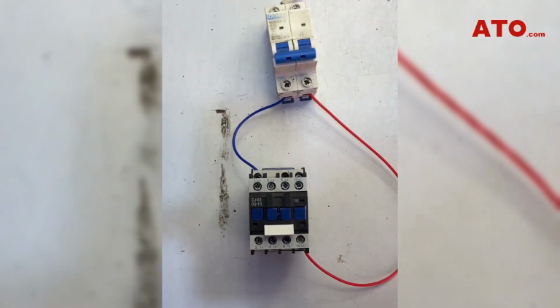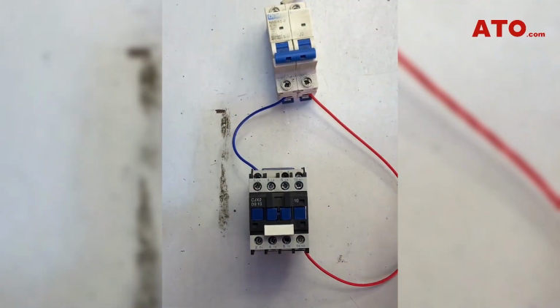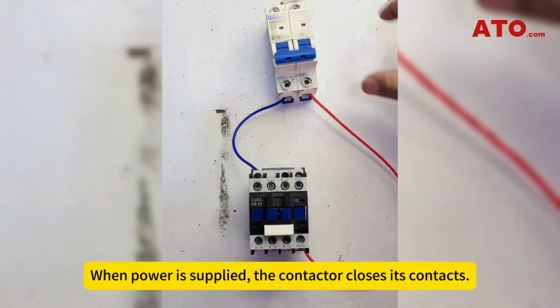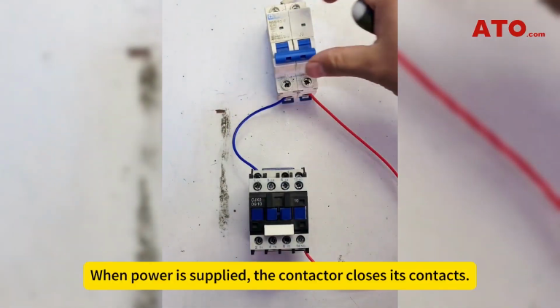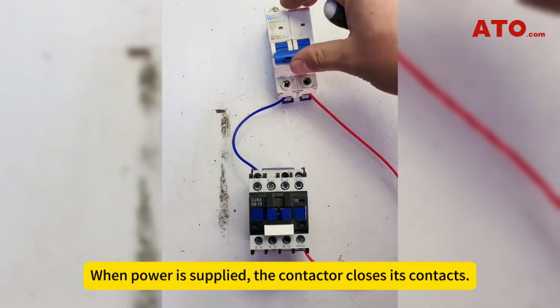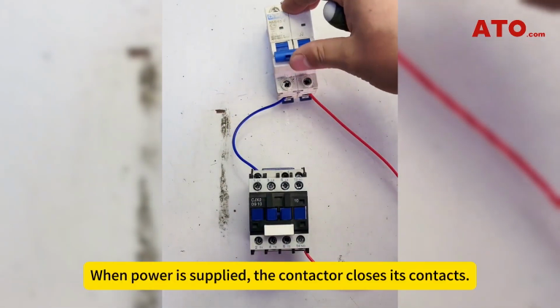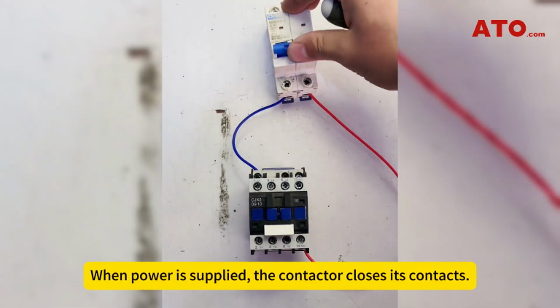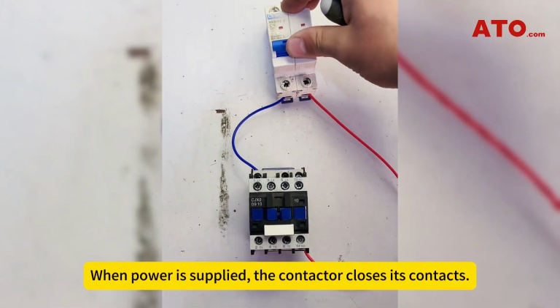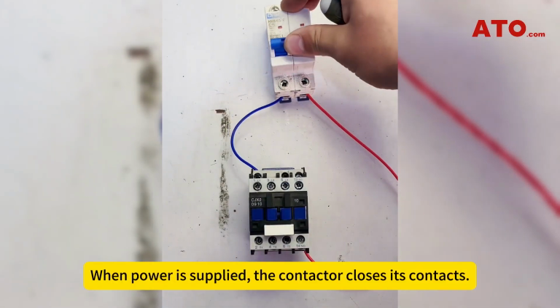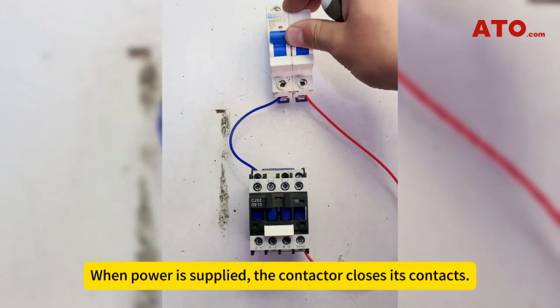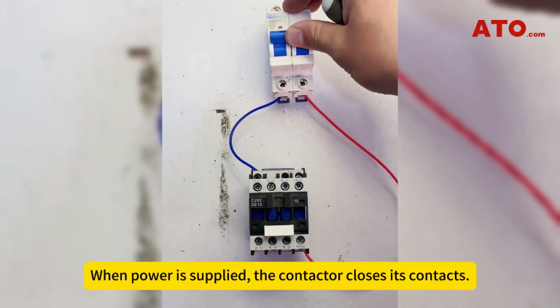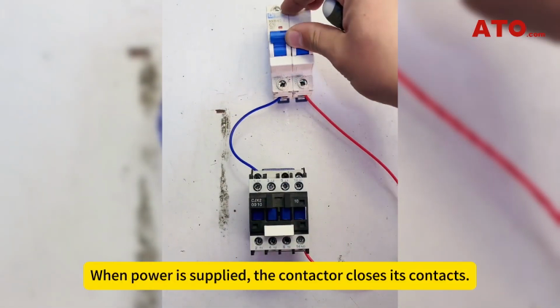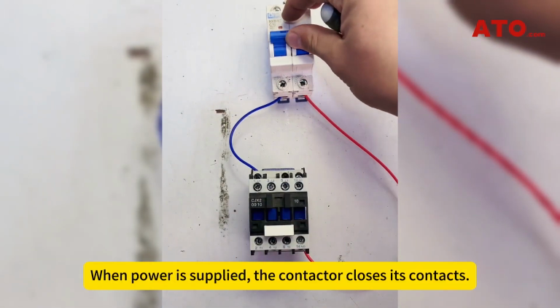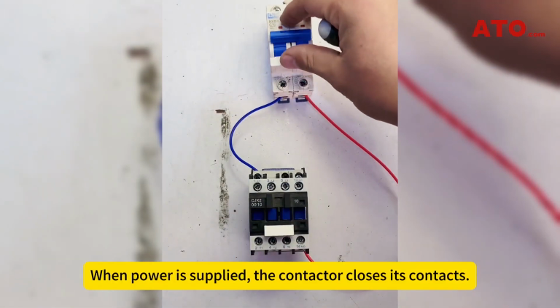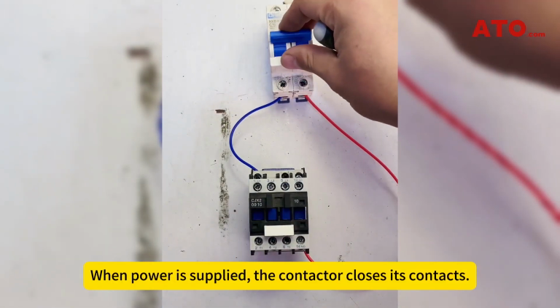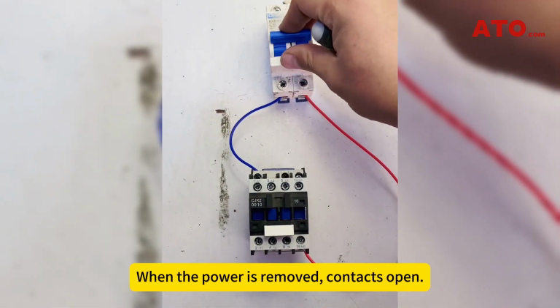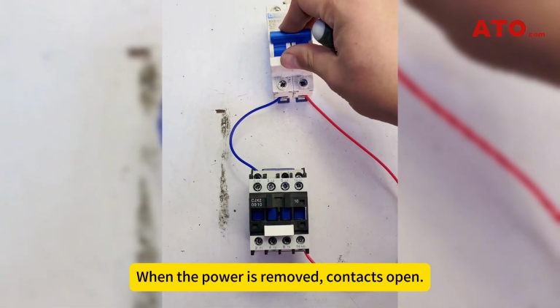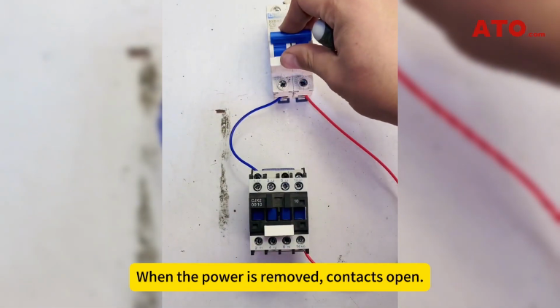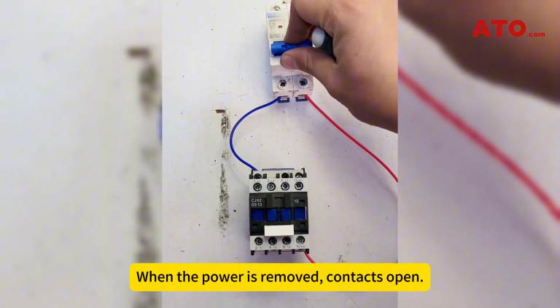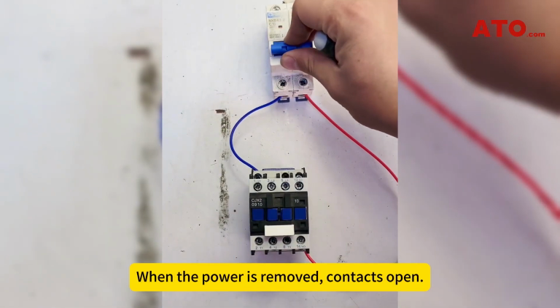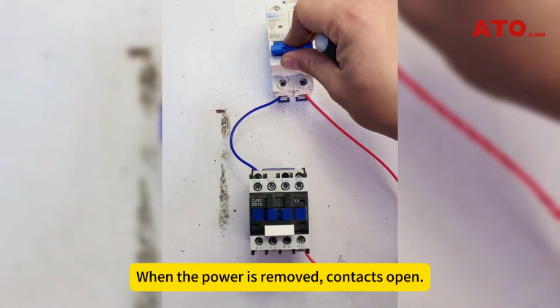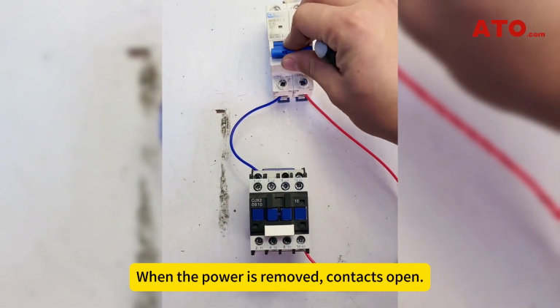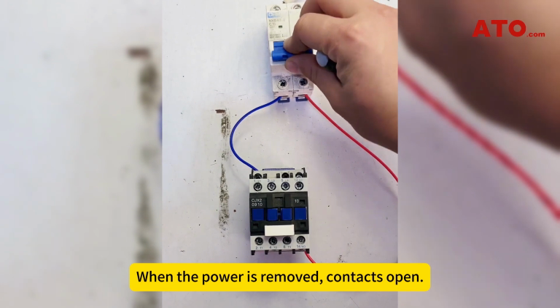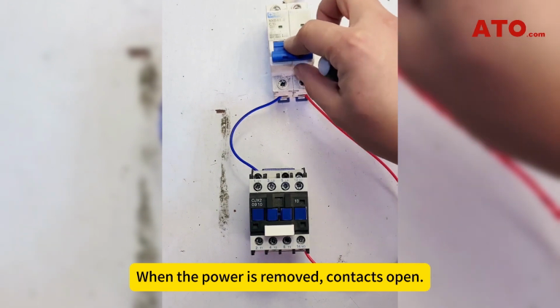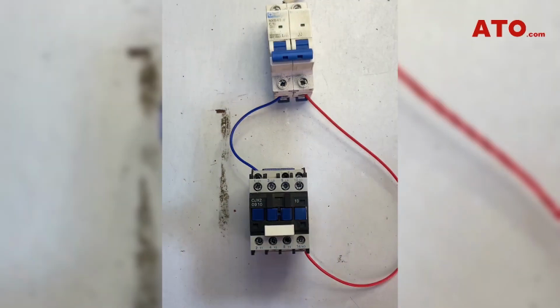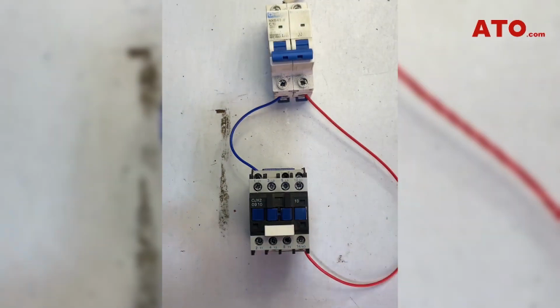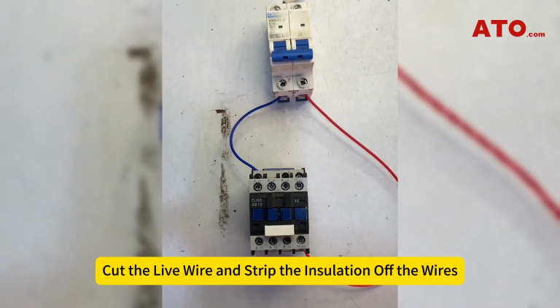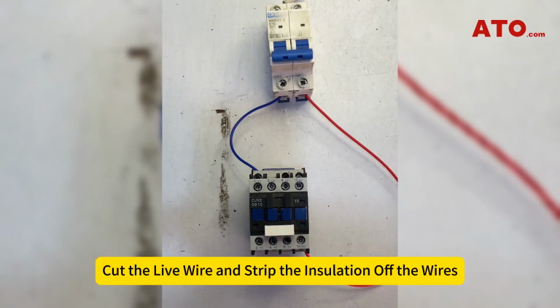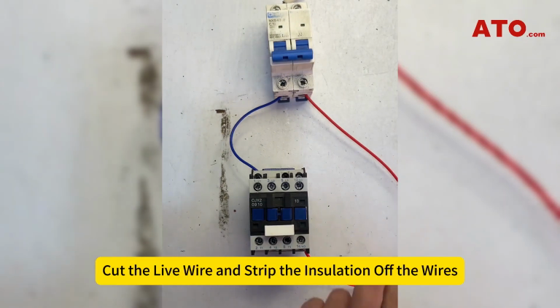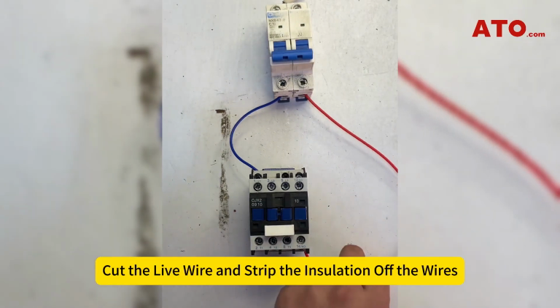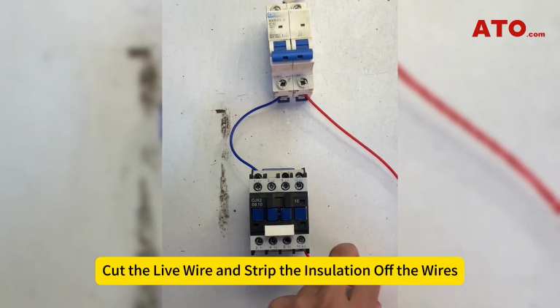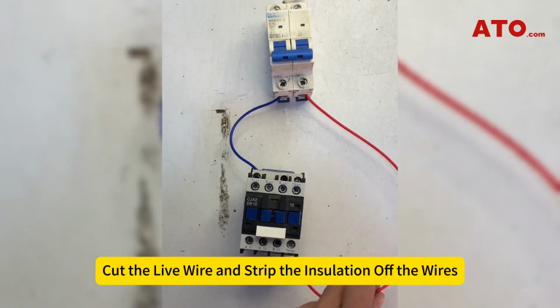When power is supplied, the contactor closes its contacts. When the power is removed, the contacts open.